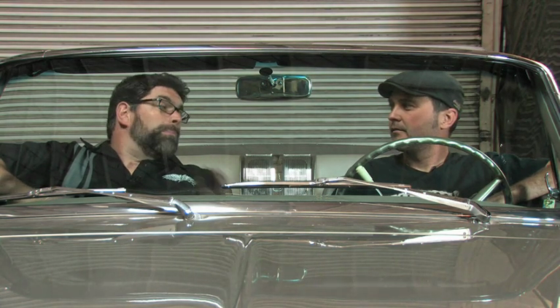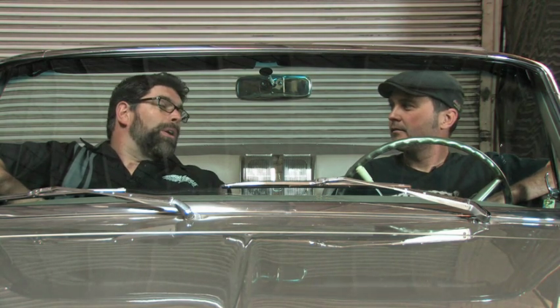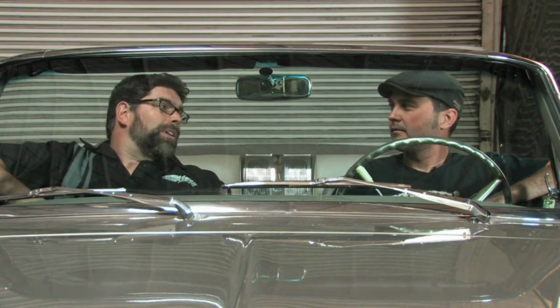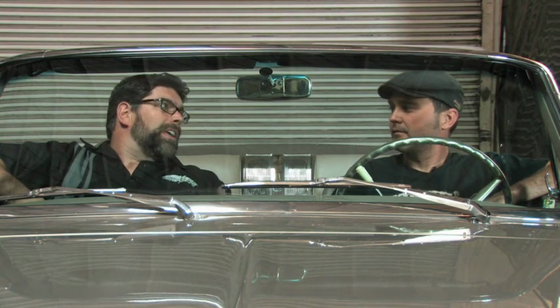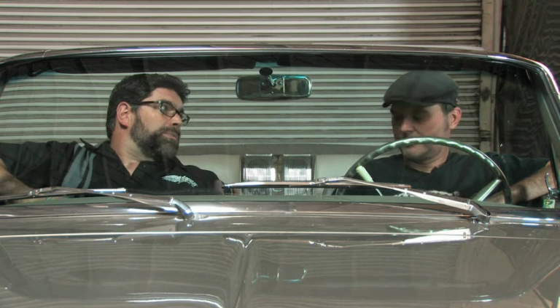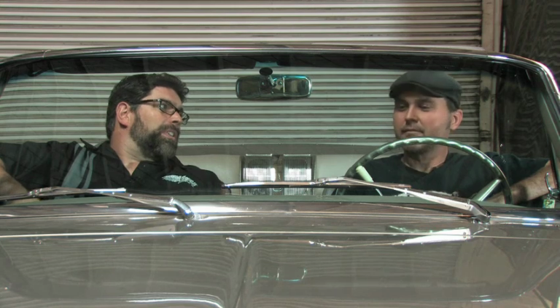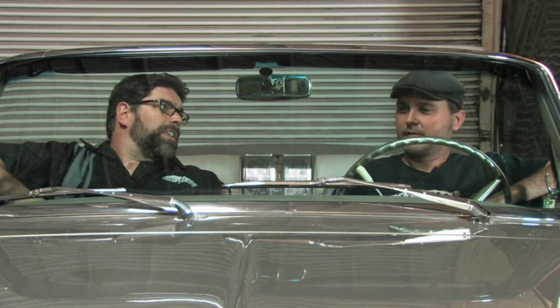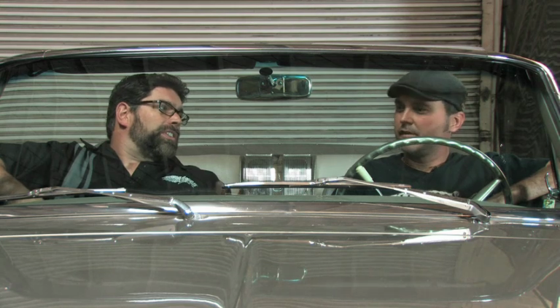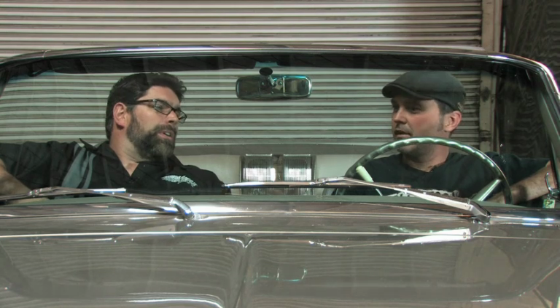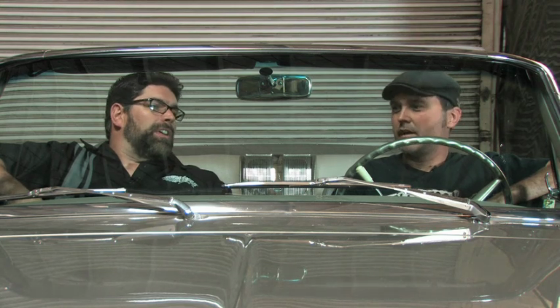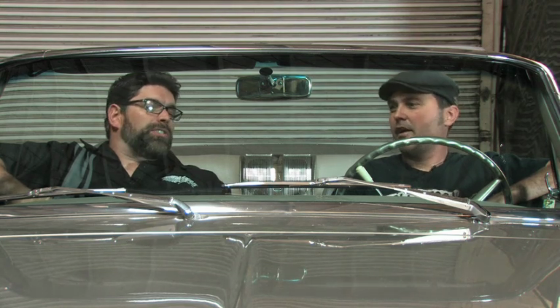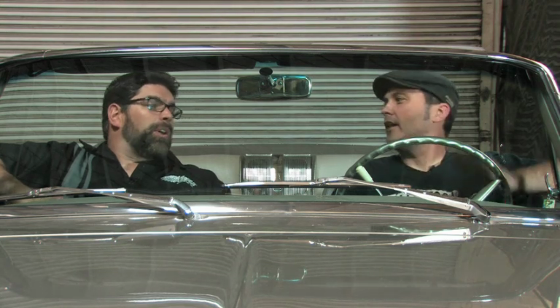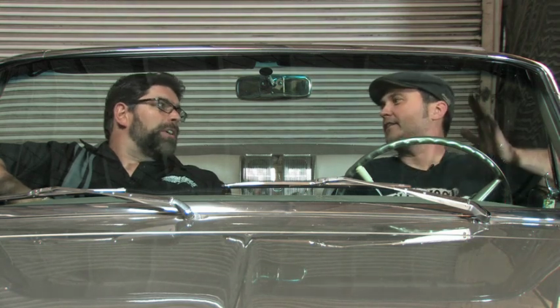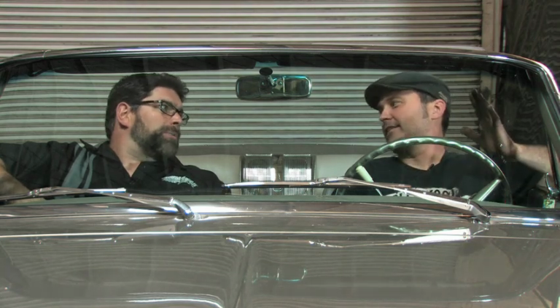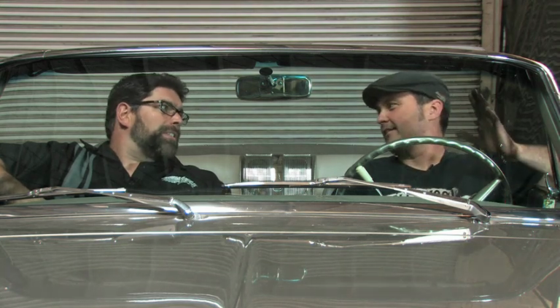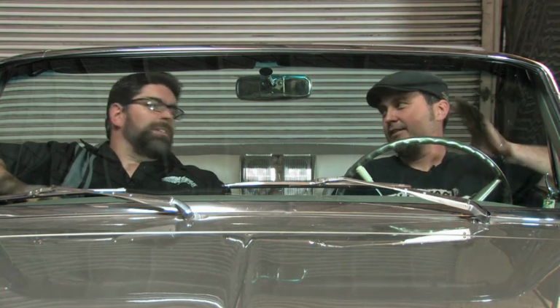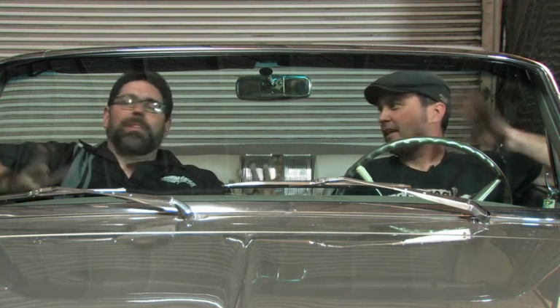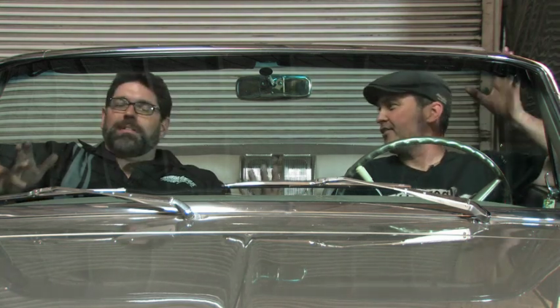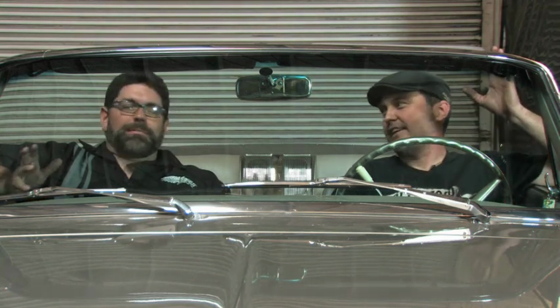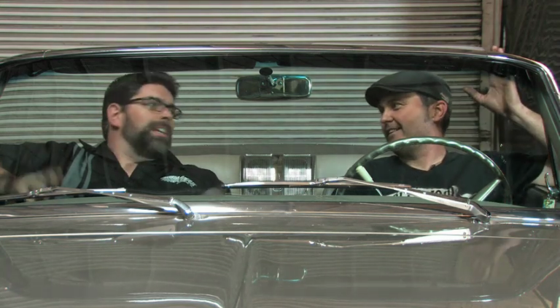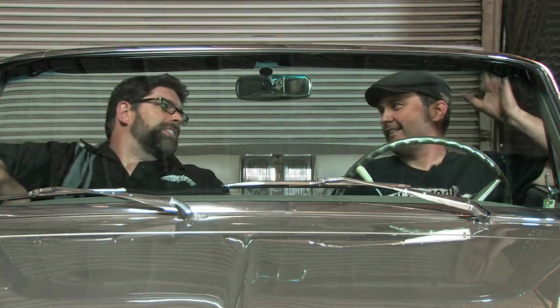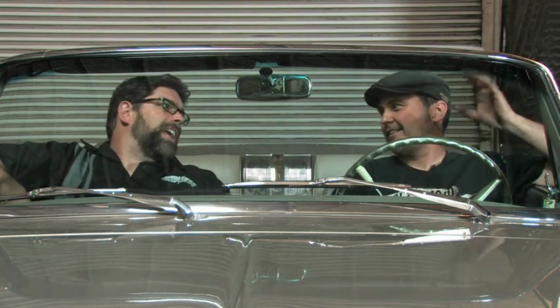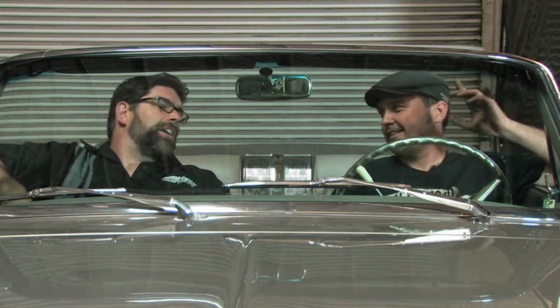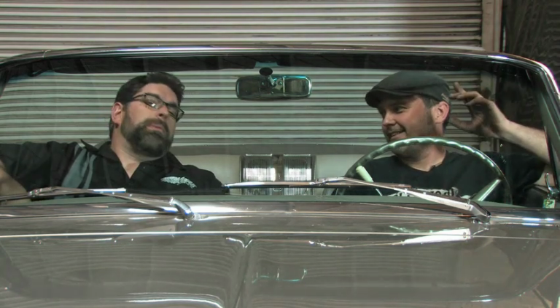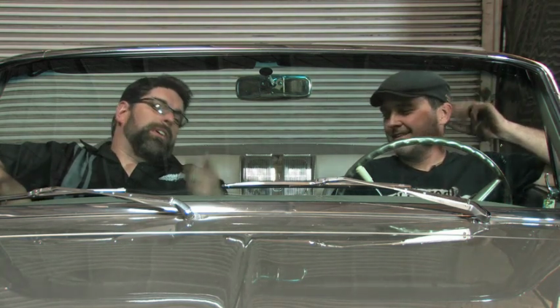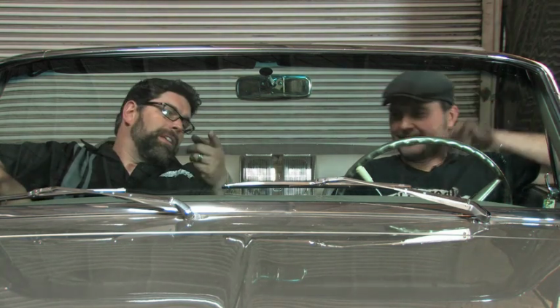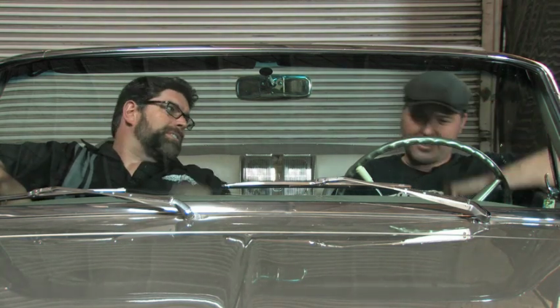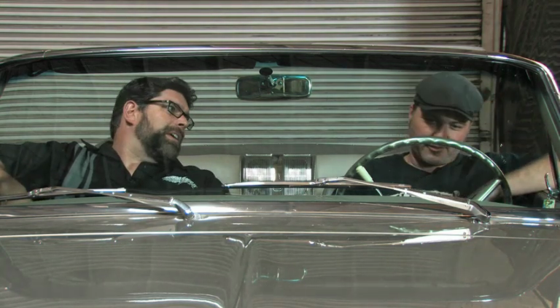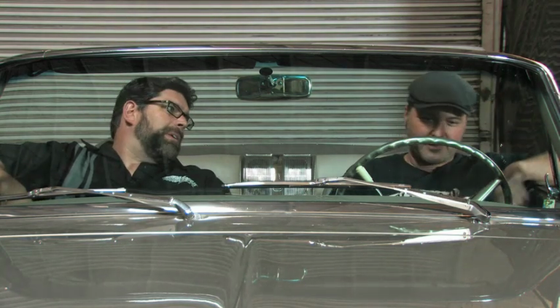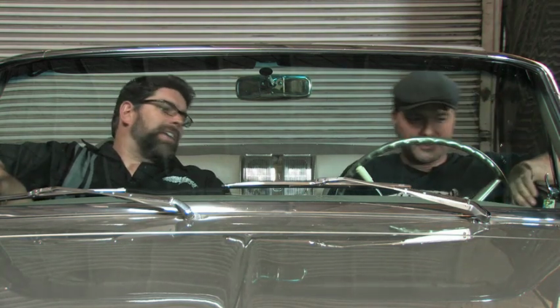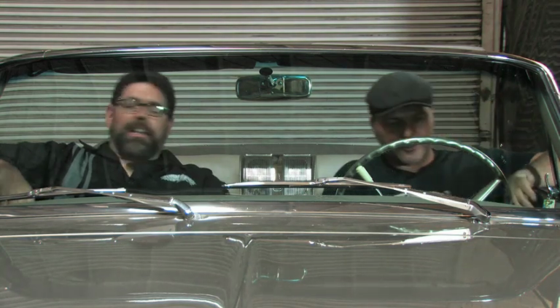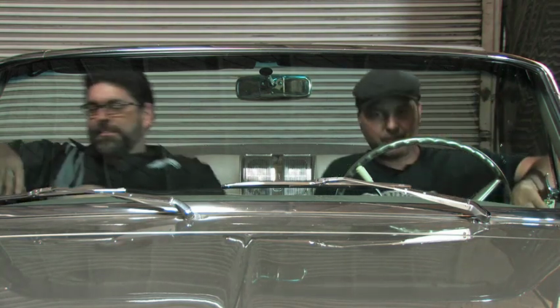Before we get out of this thing, the motor is one of the things you've done so much with. You've got to see it — it's a Coyote motor. Let's take a peek at it.